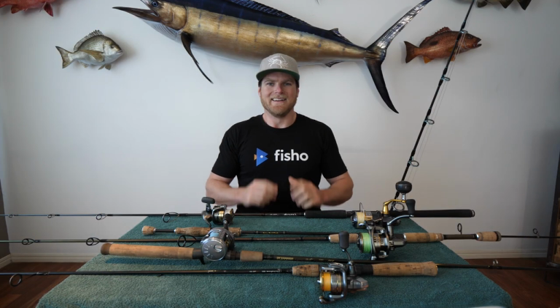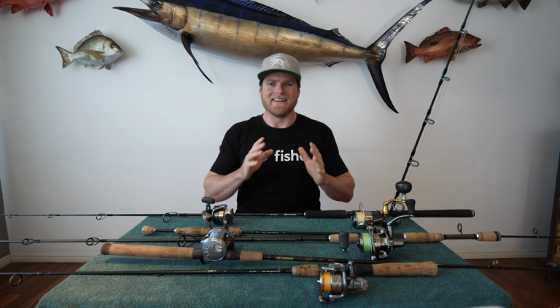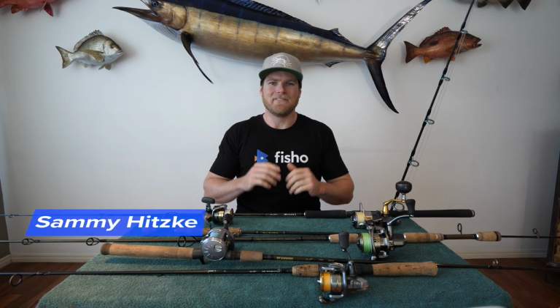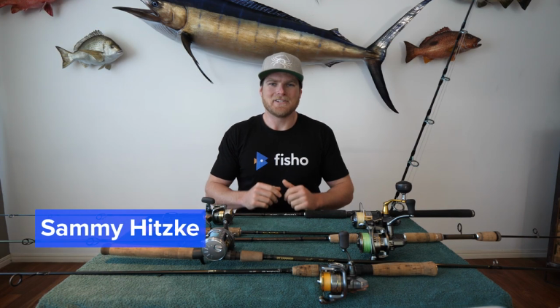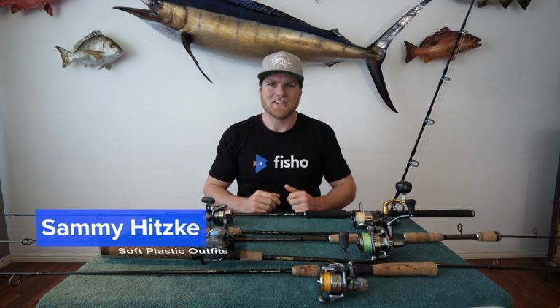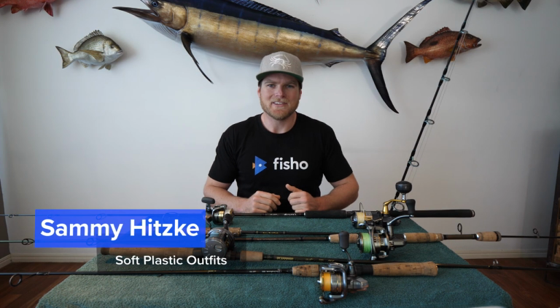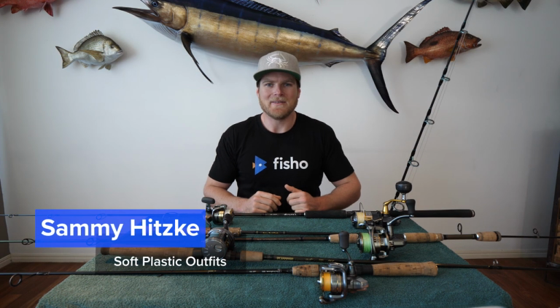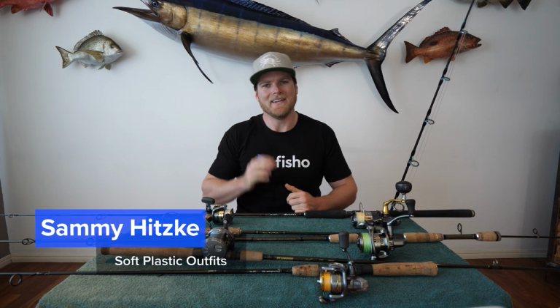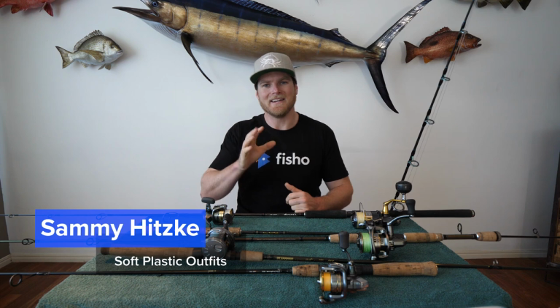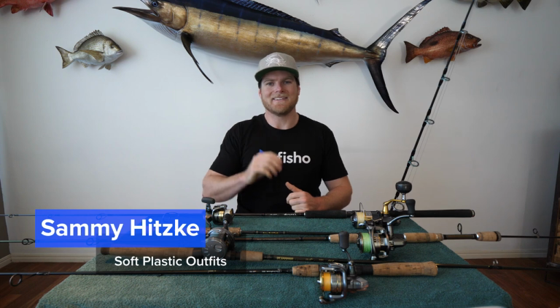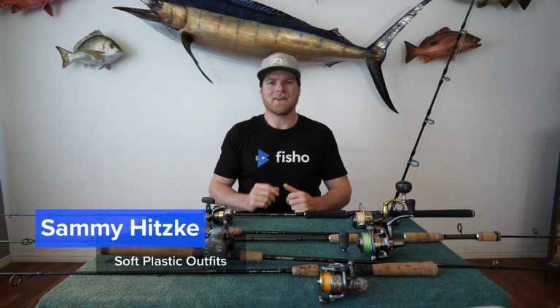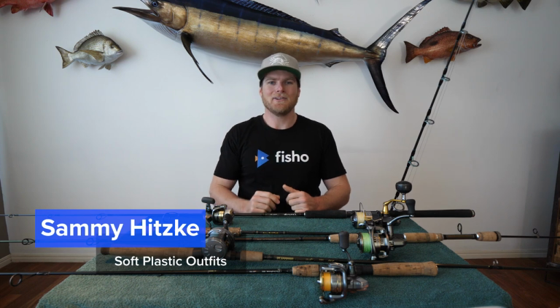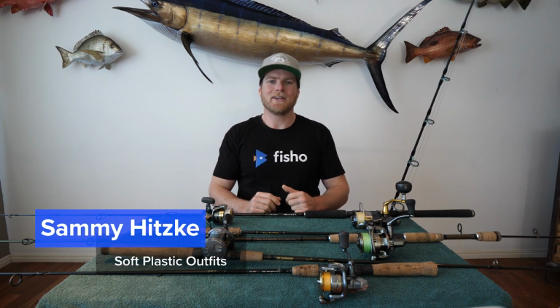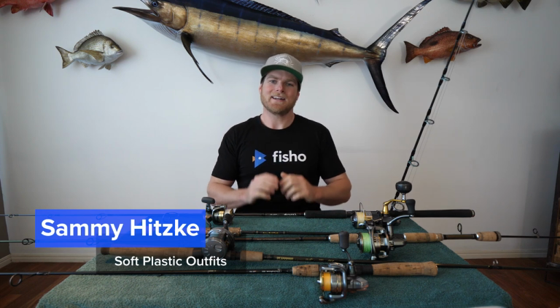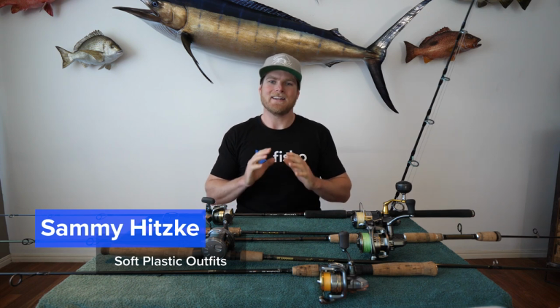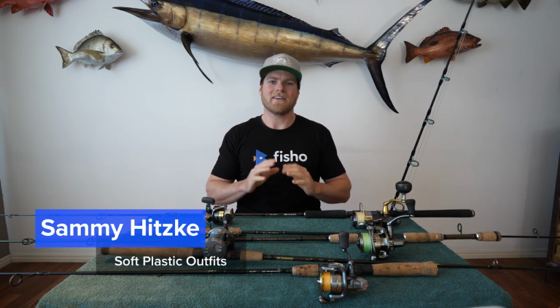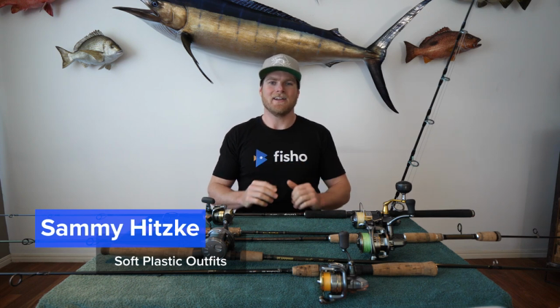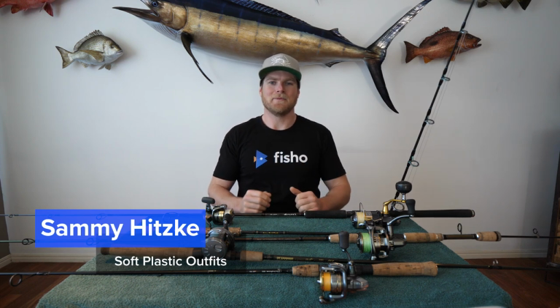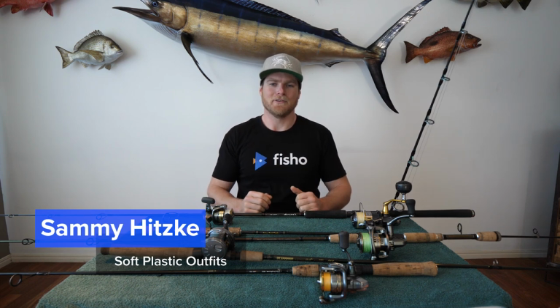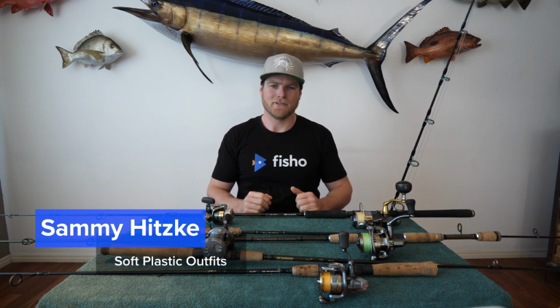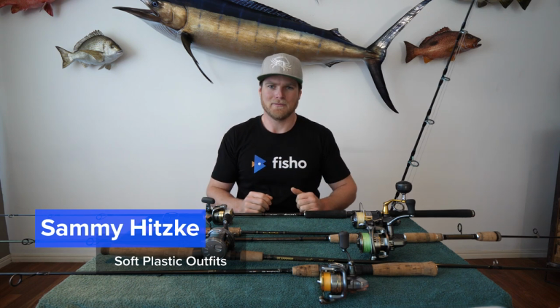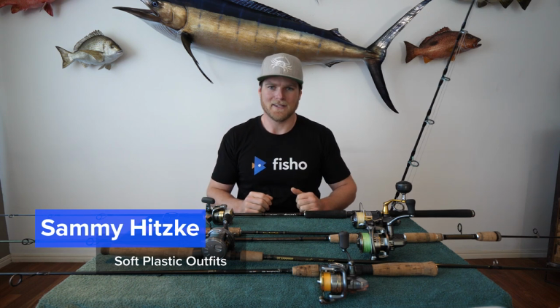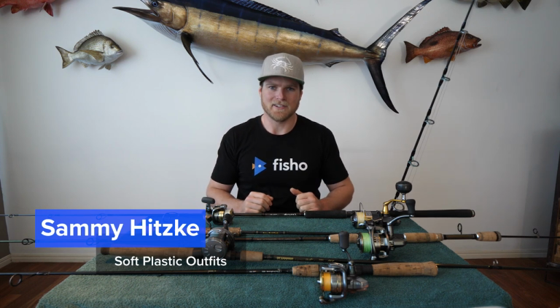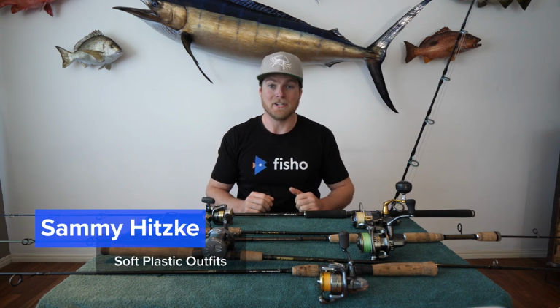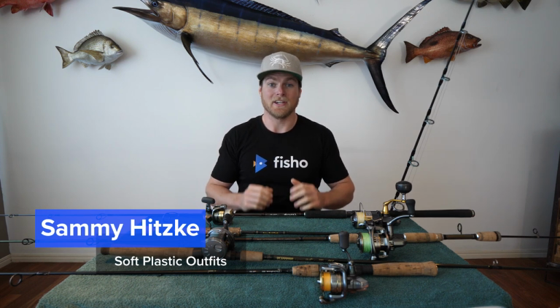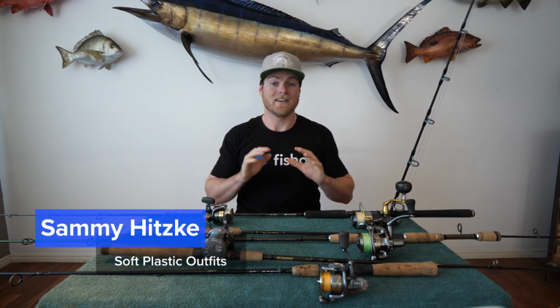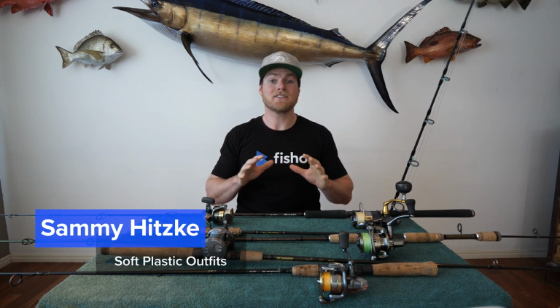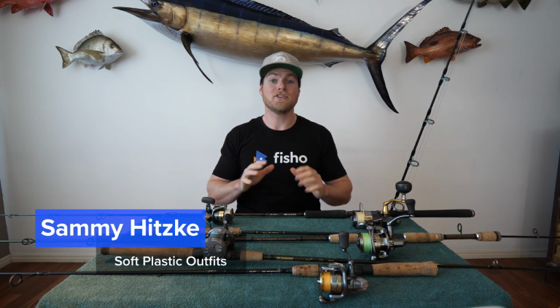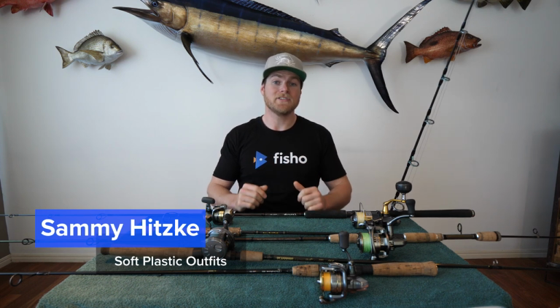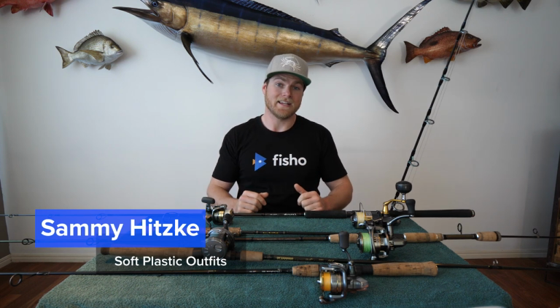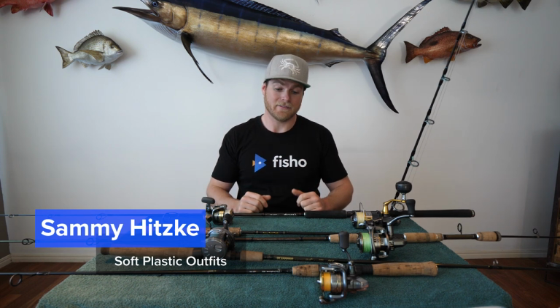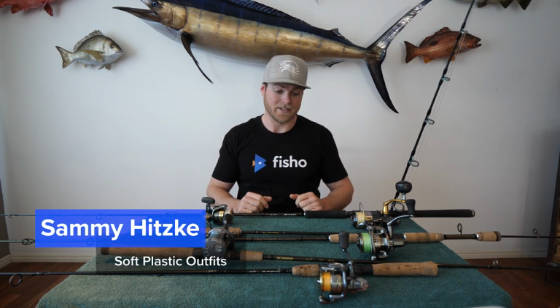G'day Fisho, Sammy here and today we're looking at another element of soft plastic fishing, and that's choosing an outfit.